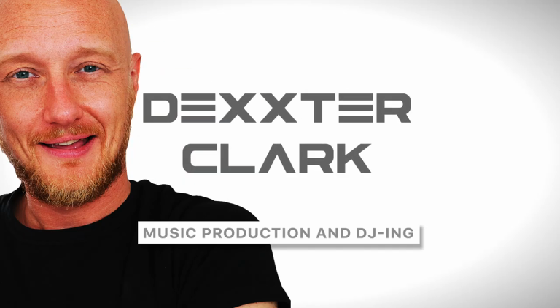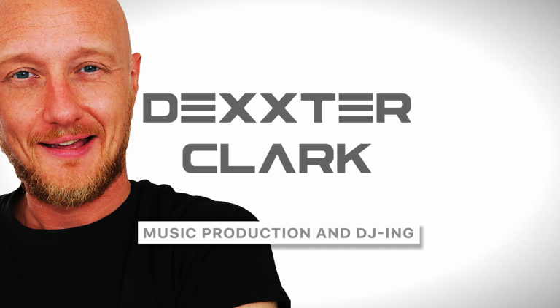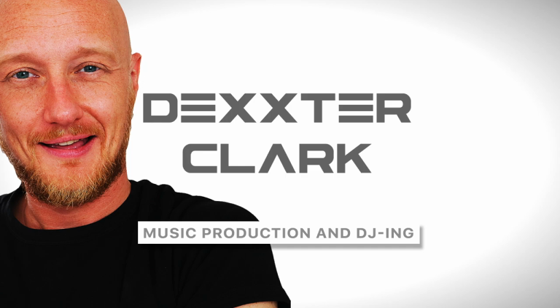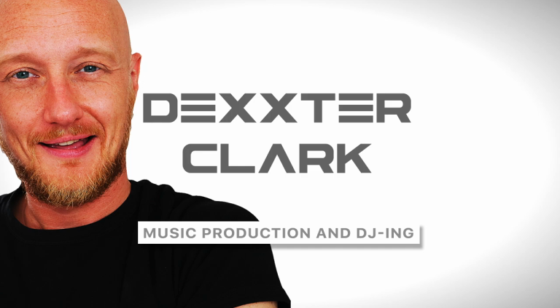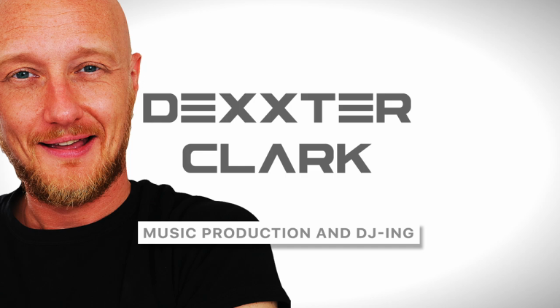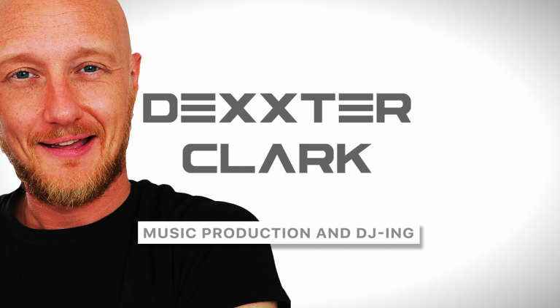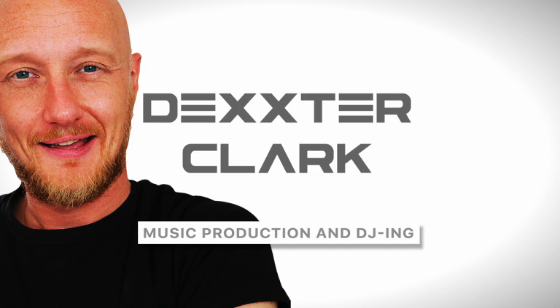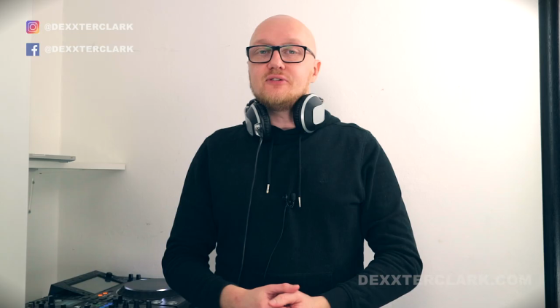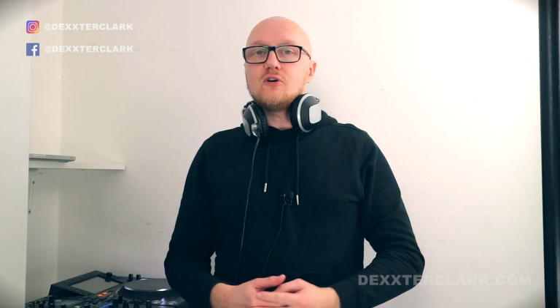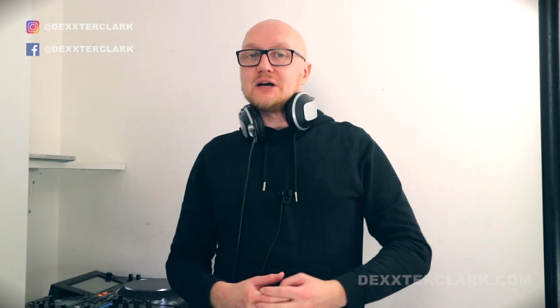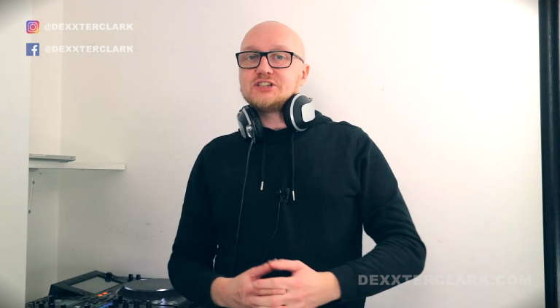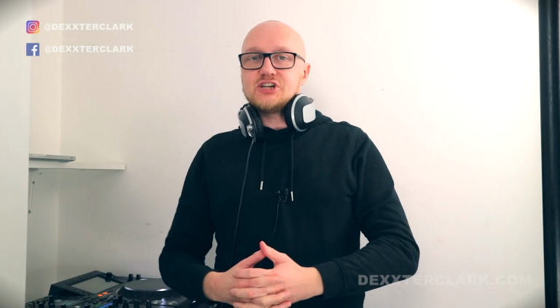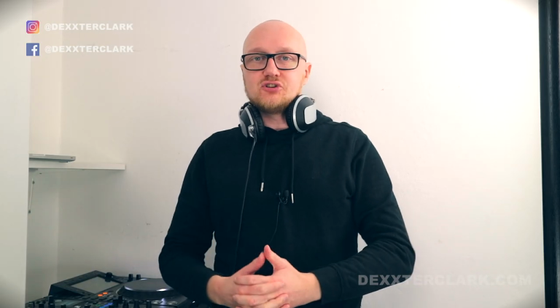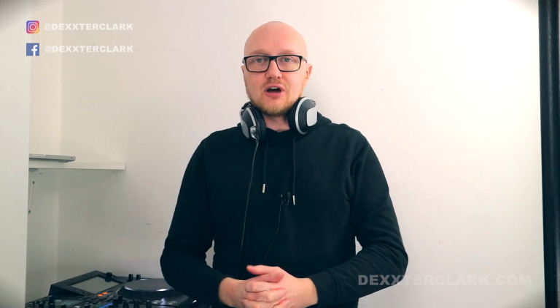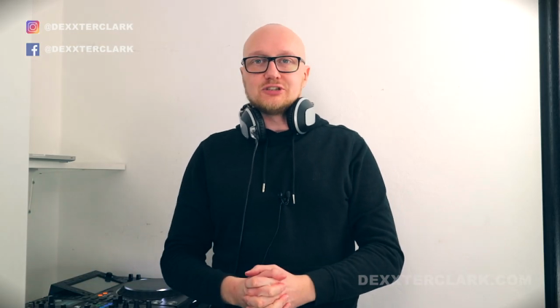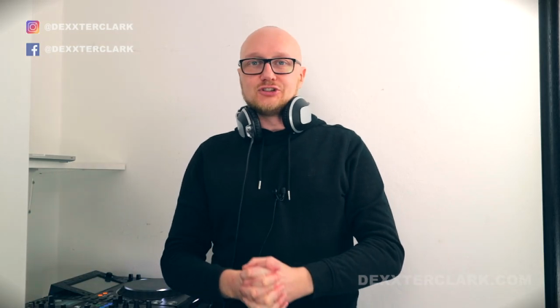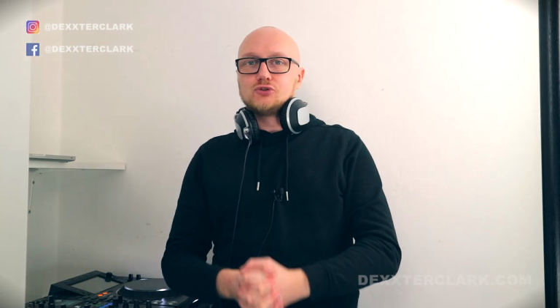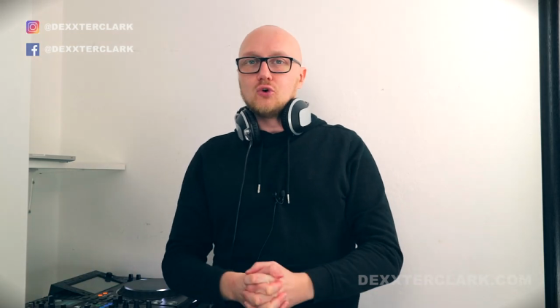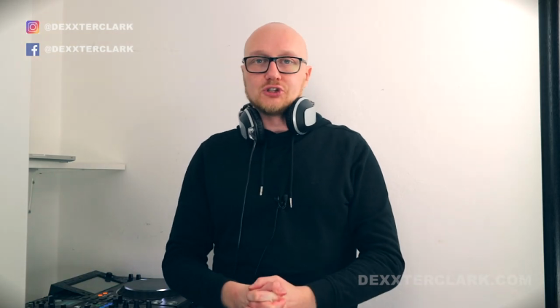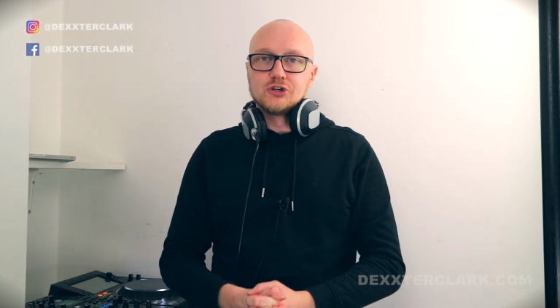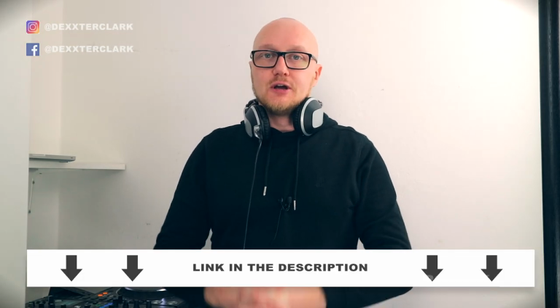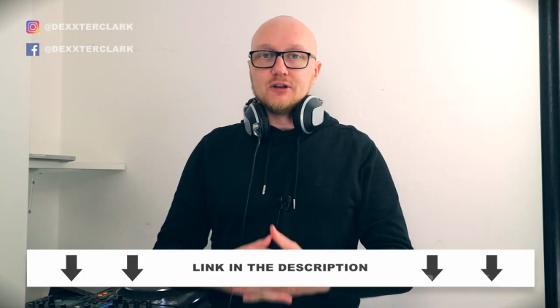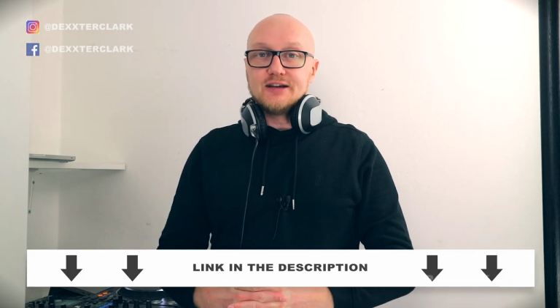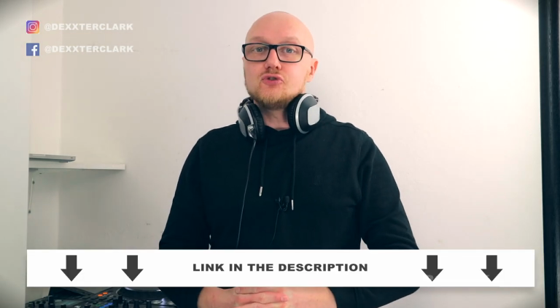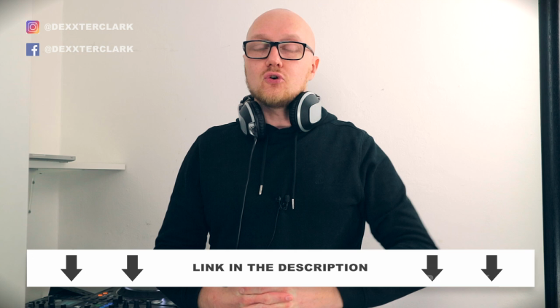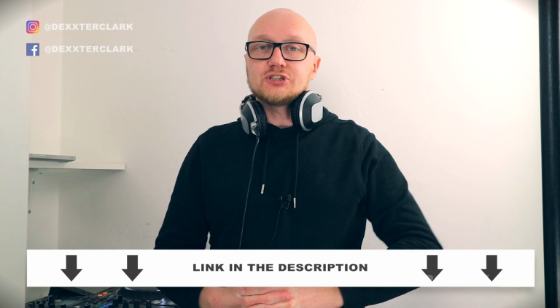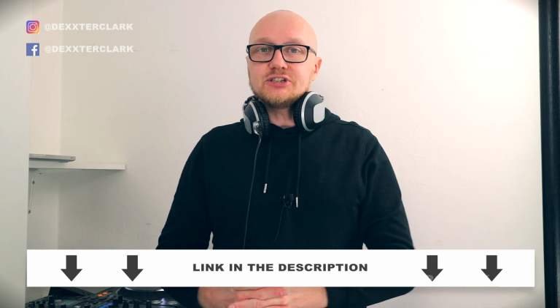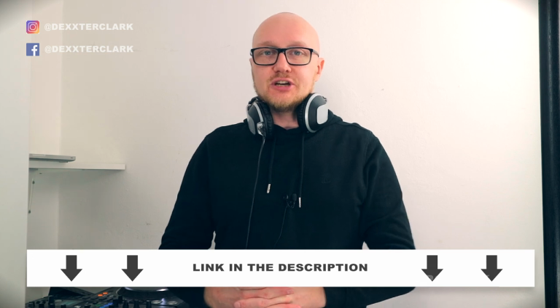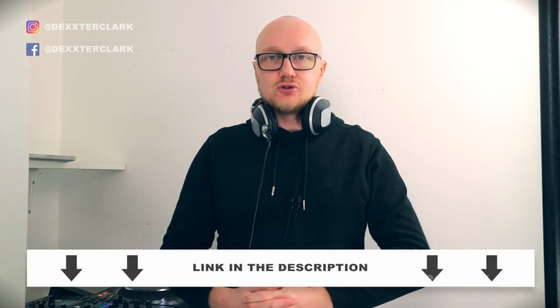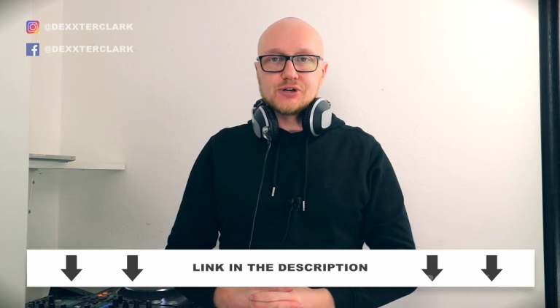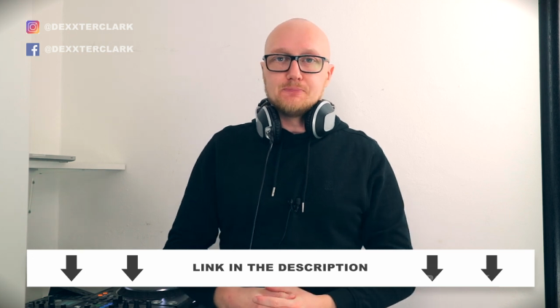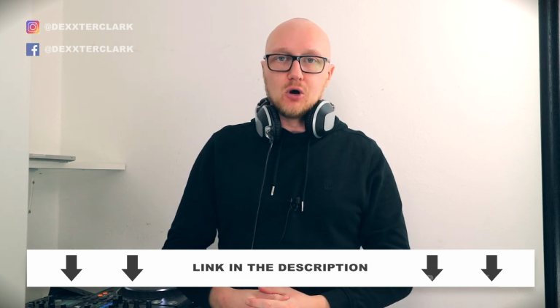This video is a preview of my CDJ 2000 Nexus 2 course. The link to the course is in the description below.